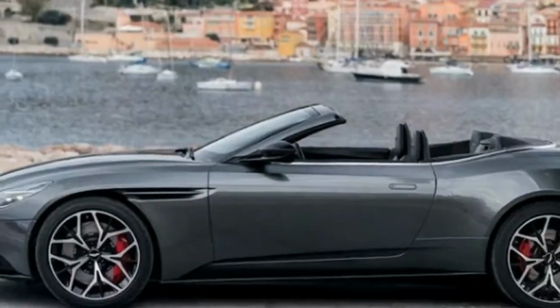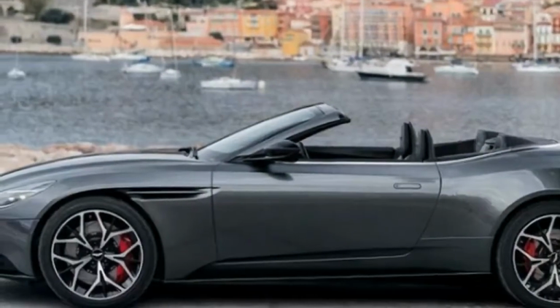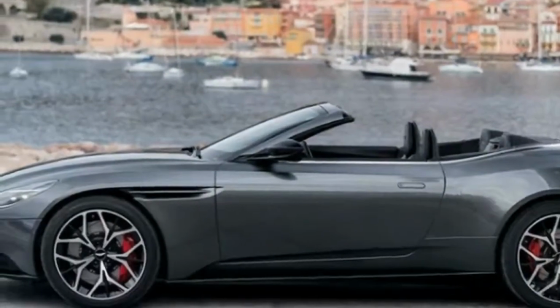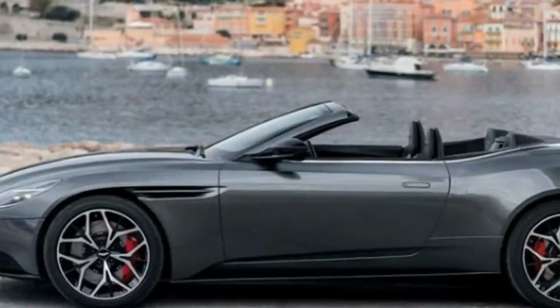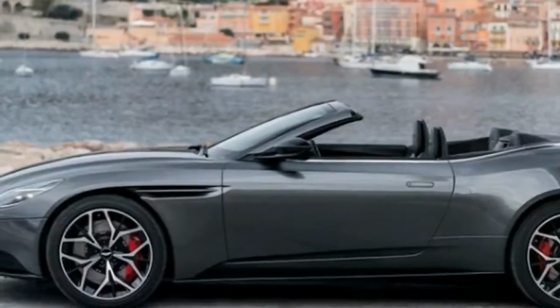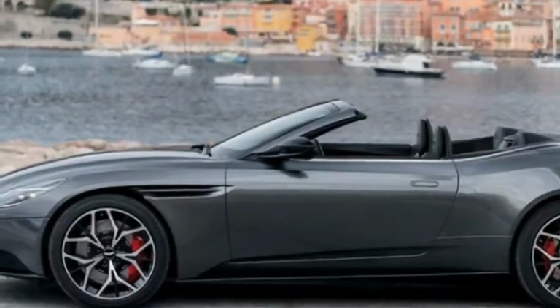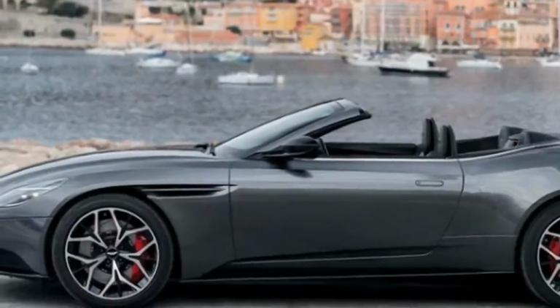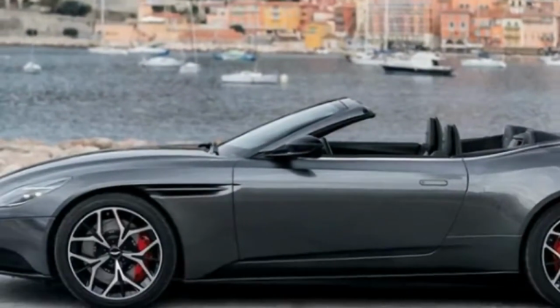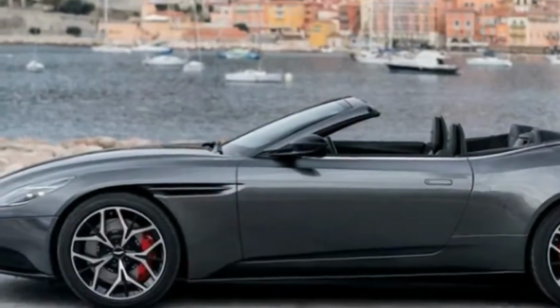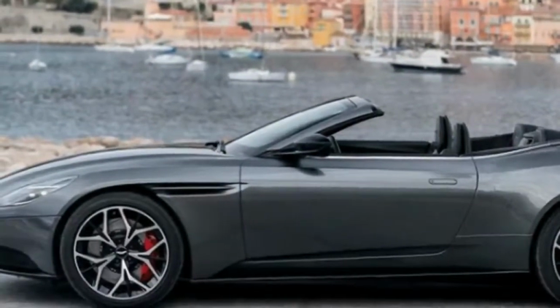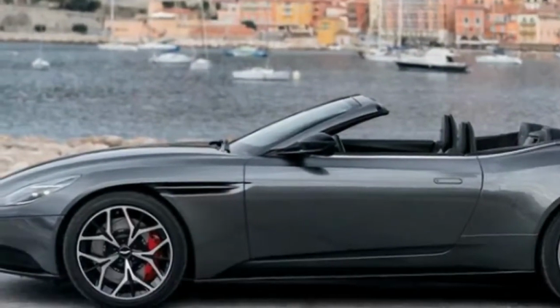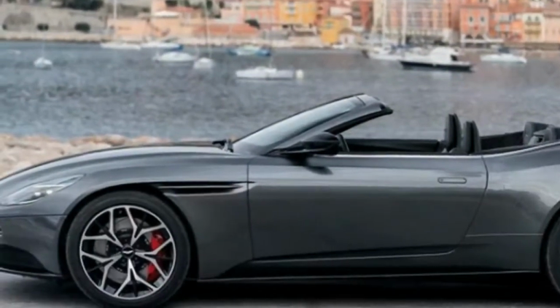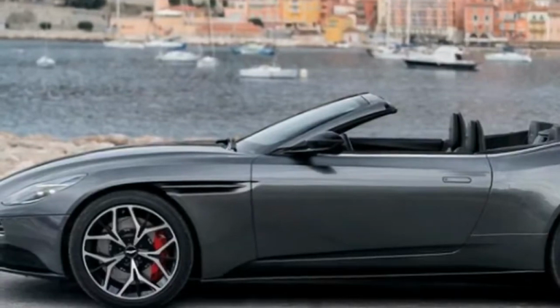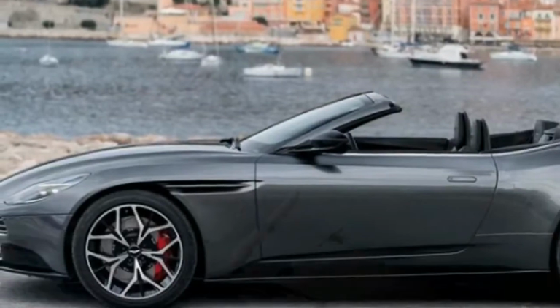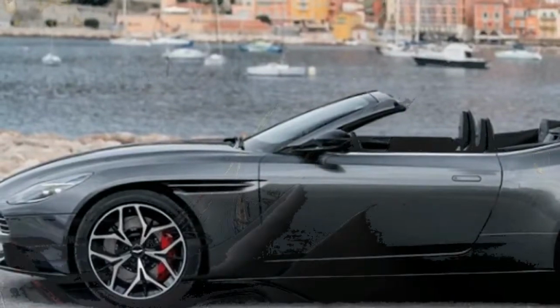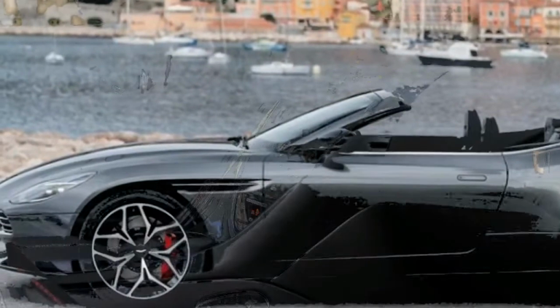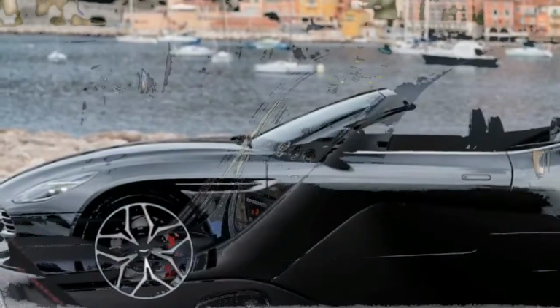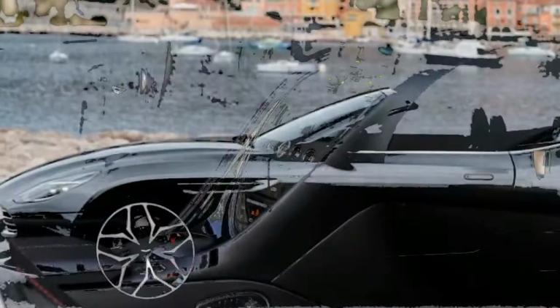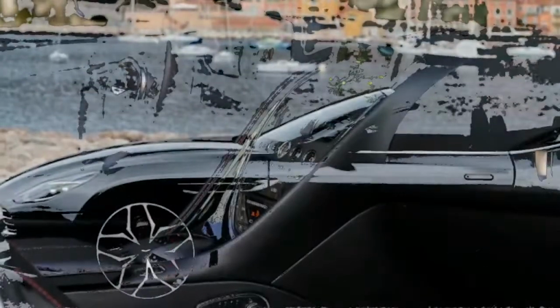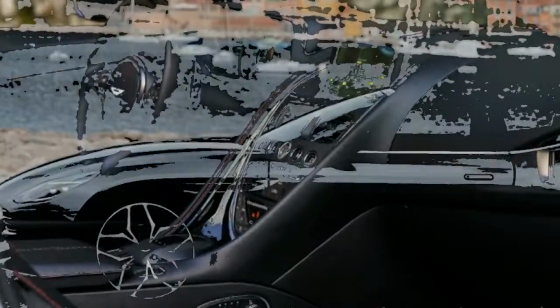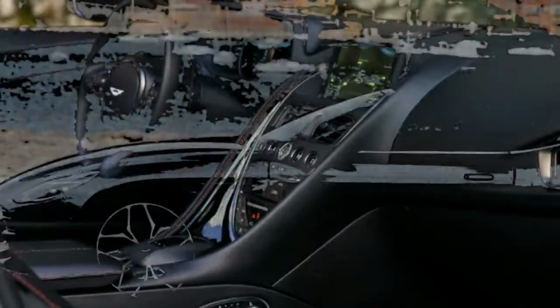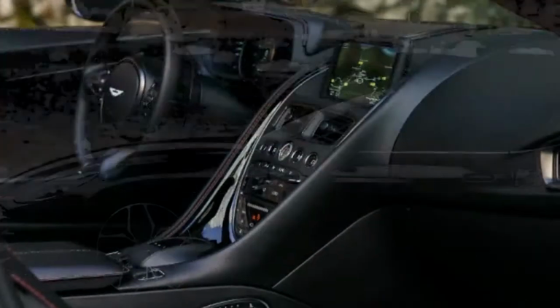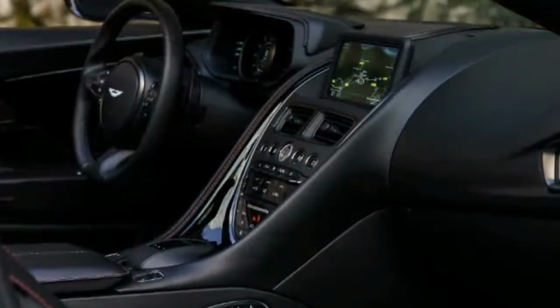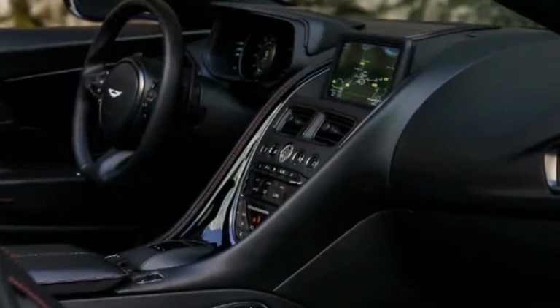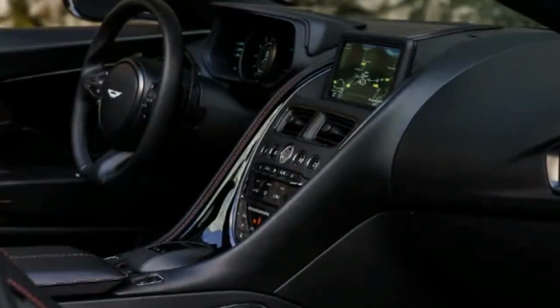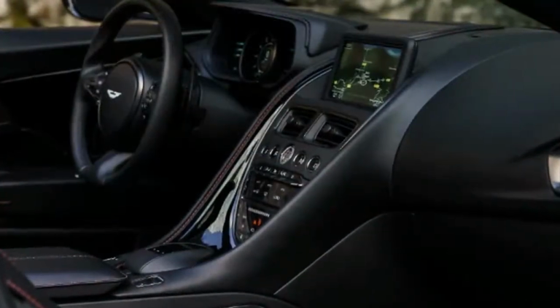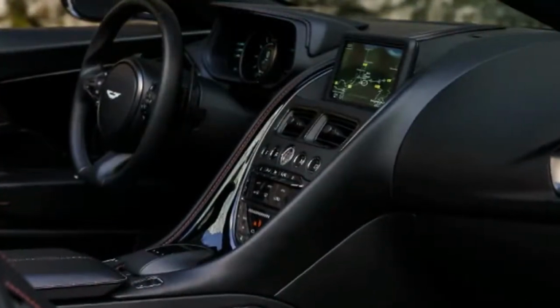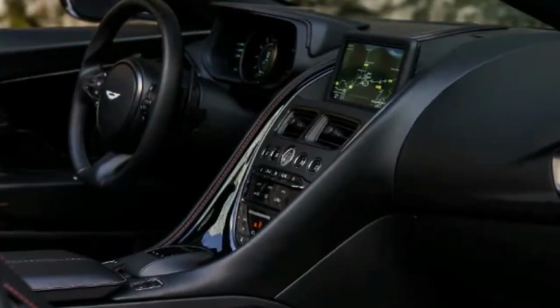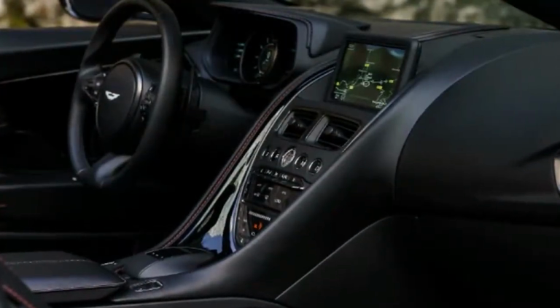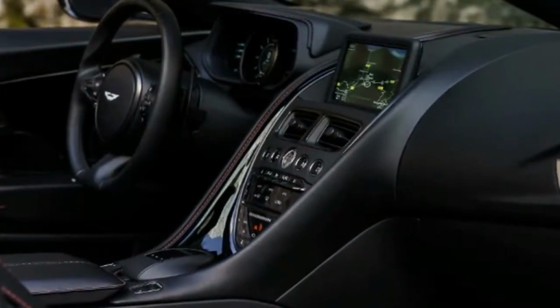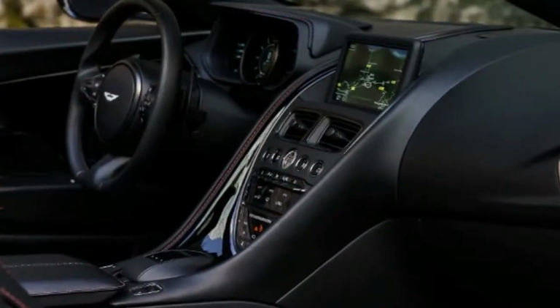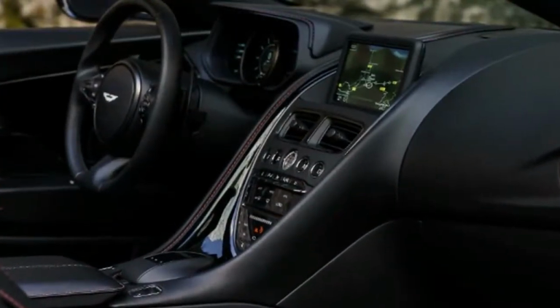First Drive: 2019 Aston Martin DB11 Volante. Achingly pretty, the drop-top DB11 is a grand tourer for the ages.